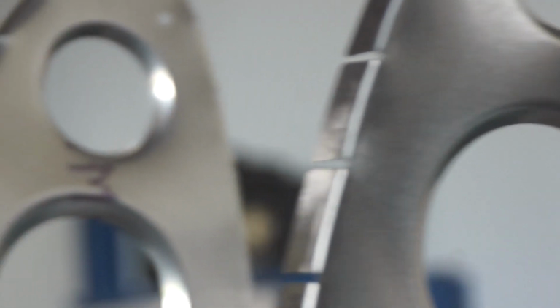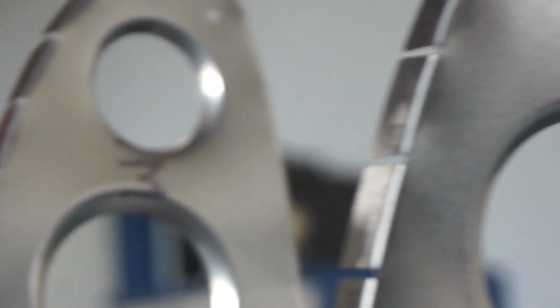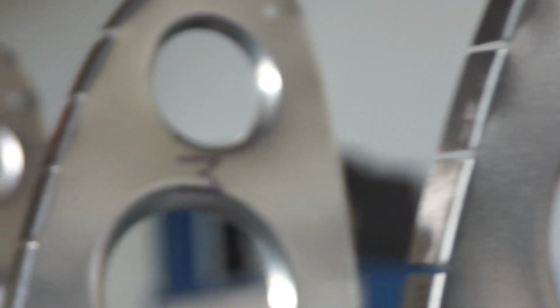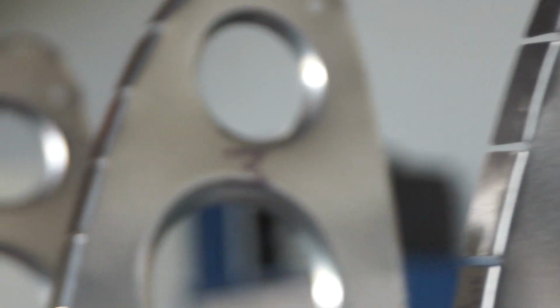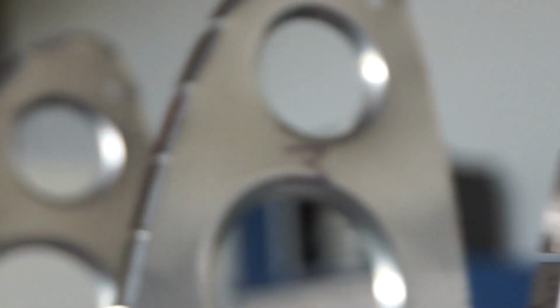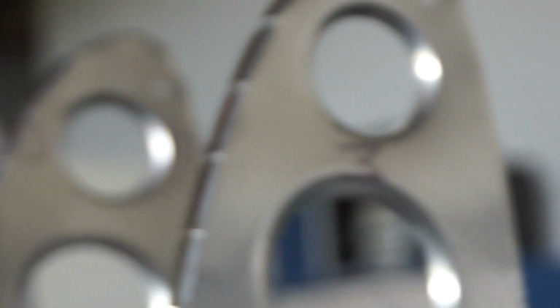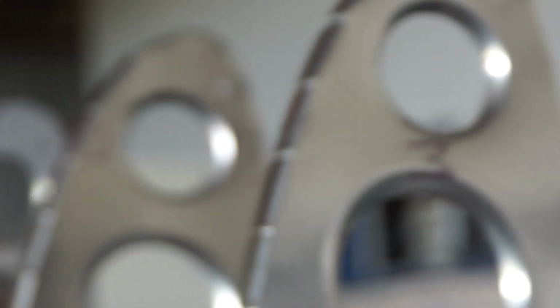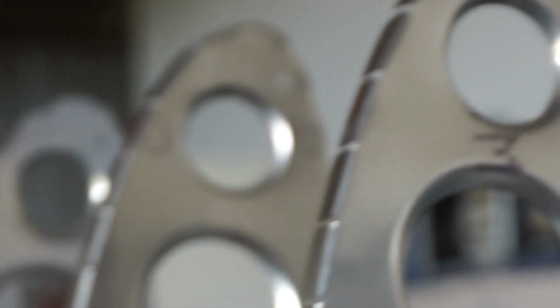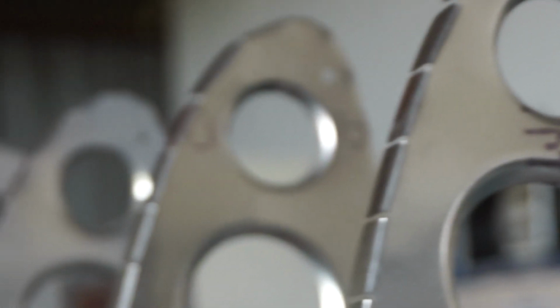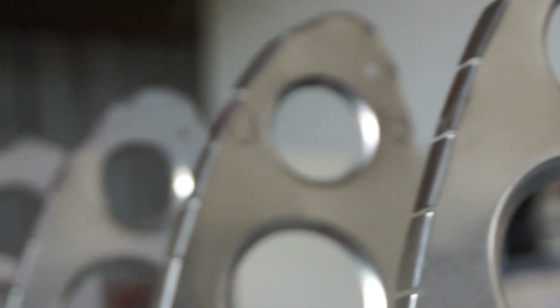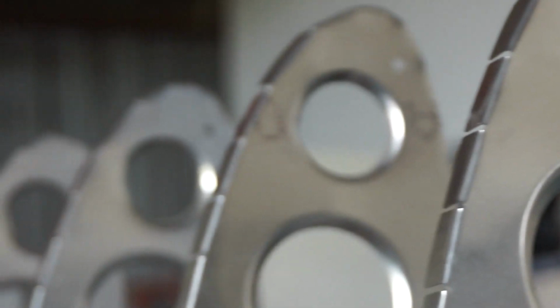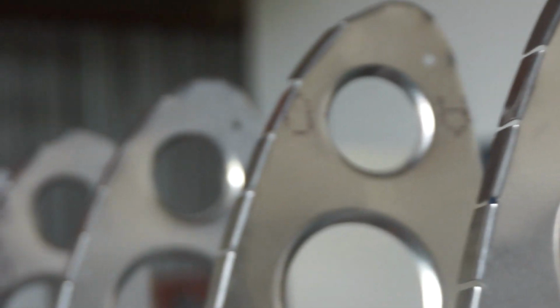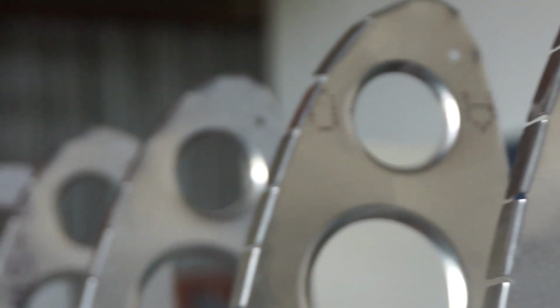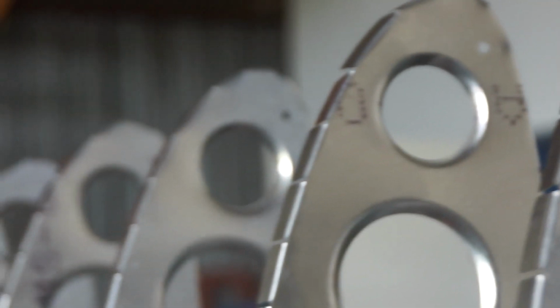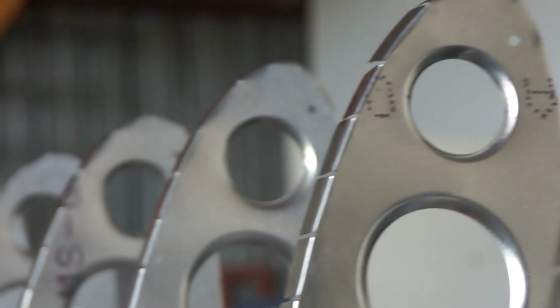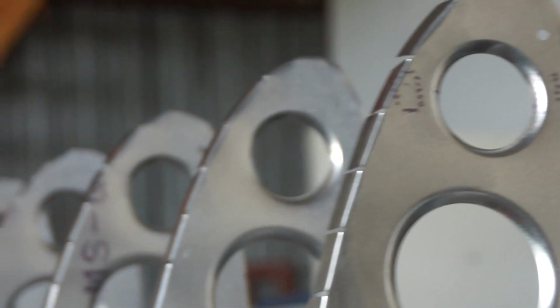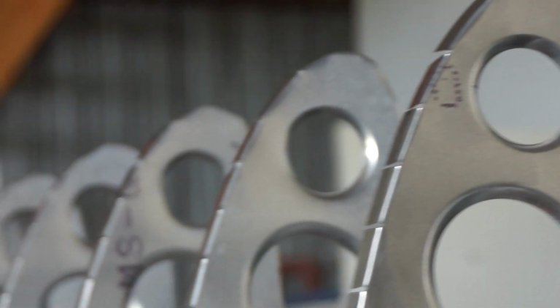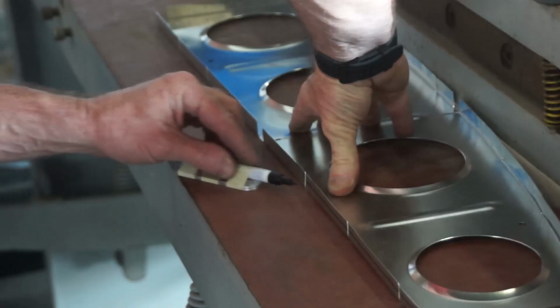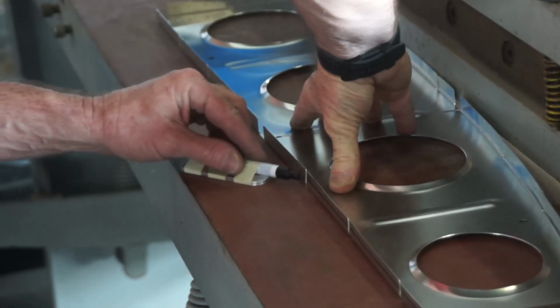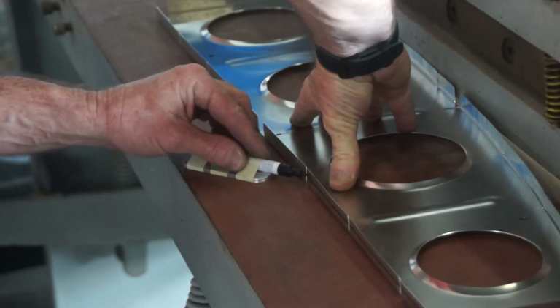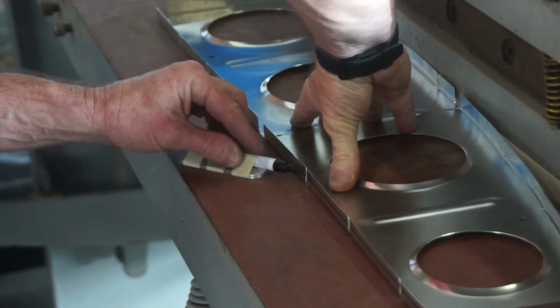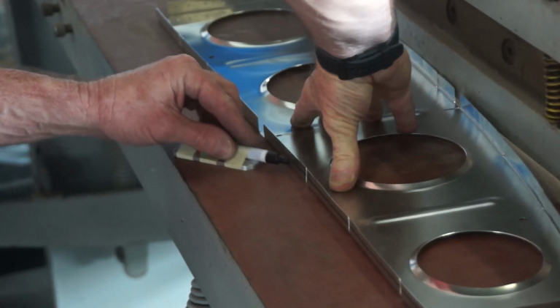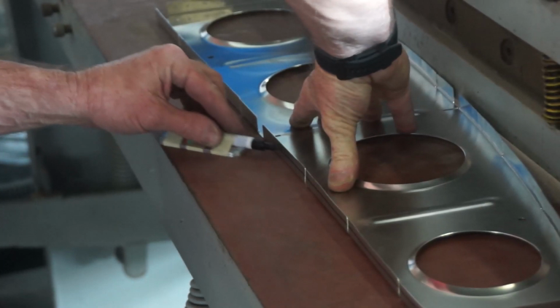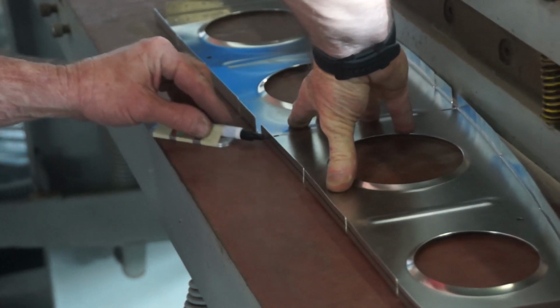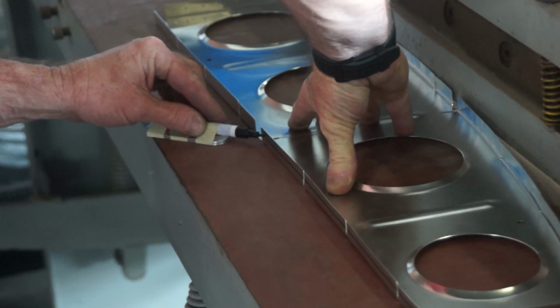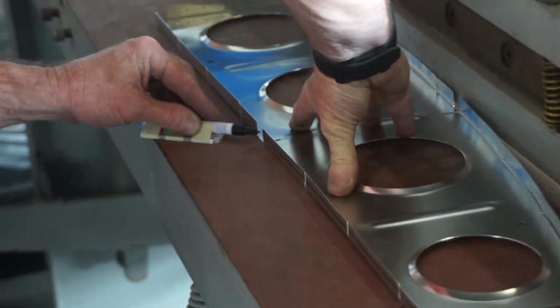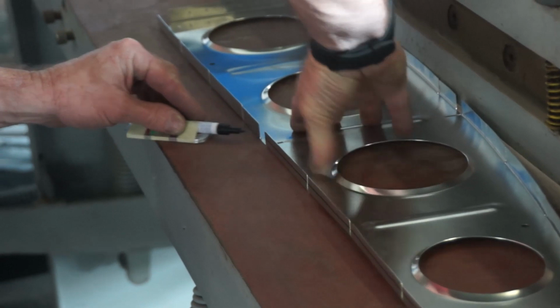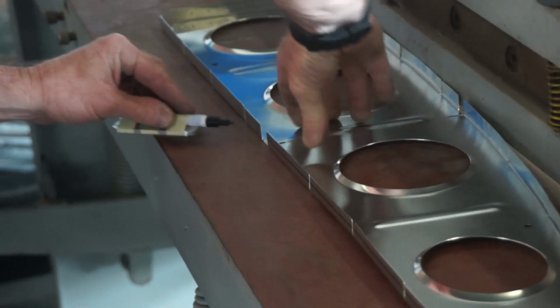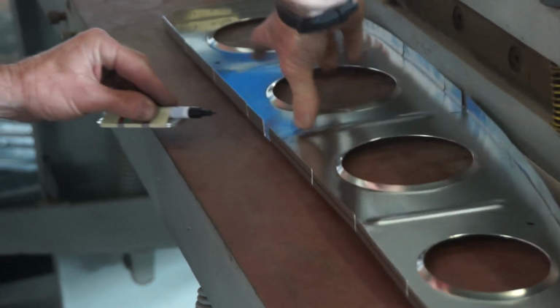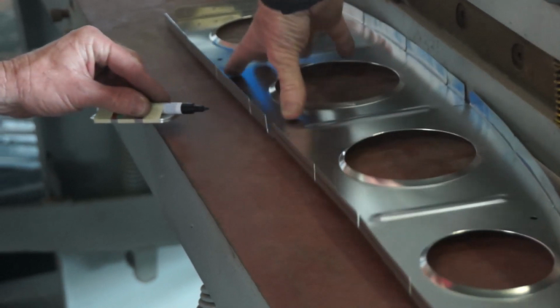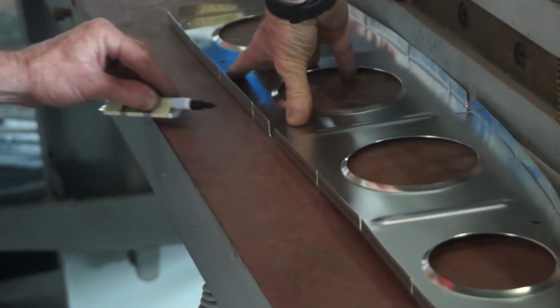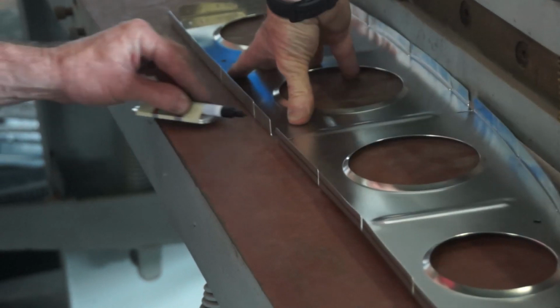We used a spacer to mark a centerline on the flanges of our rib, so we could see where we needed to drill the holes.